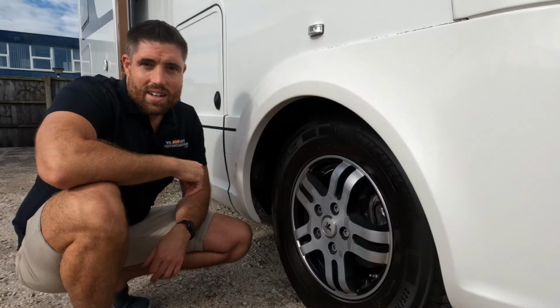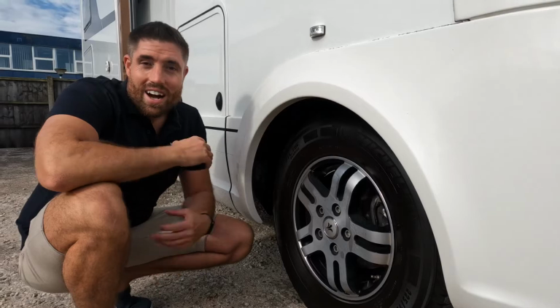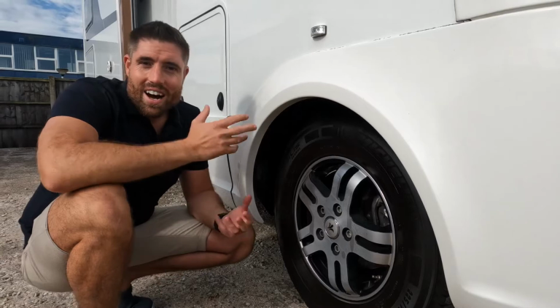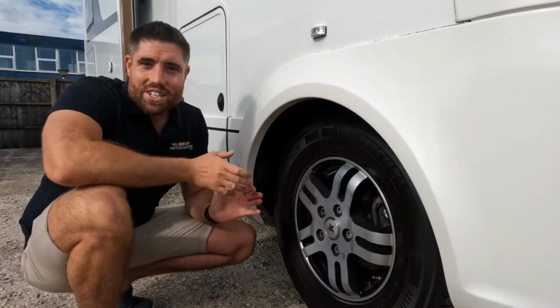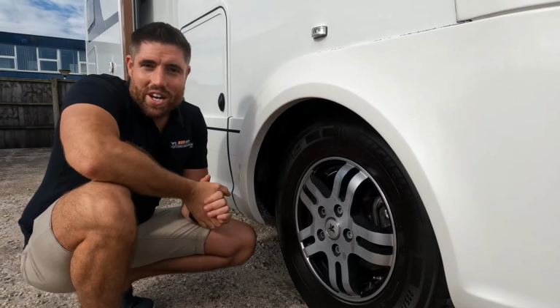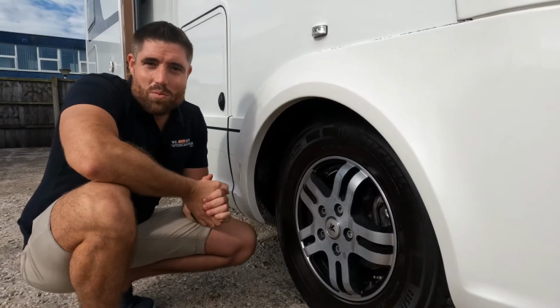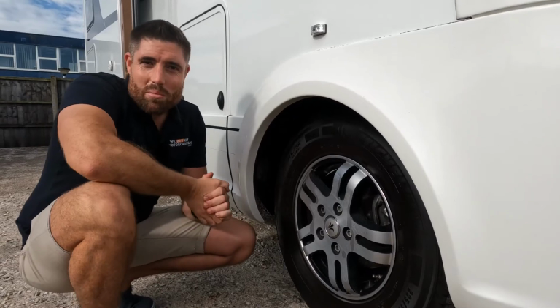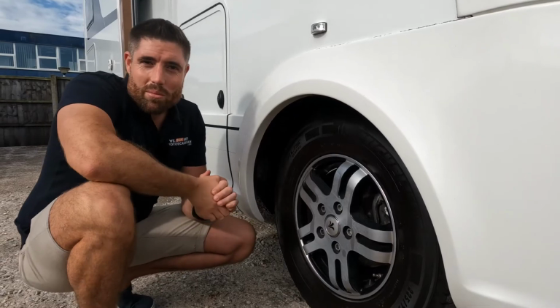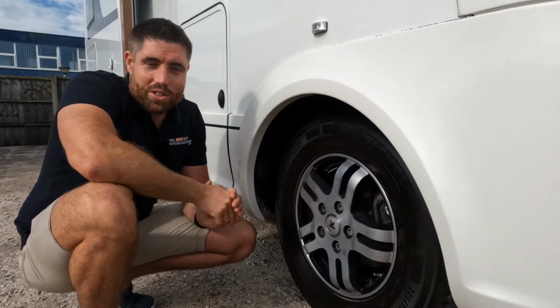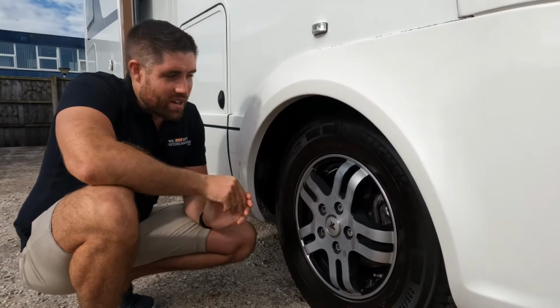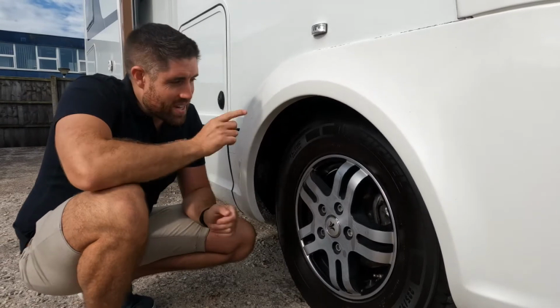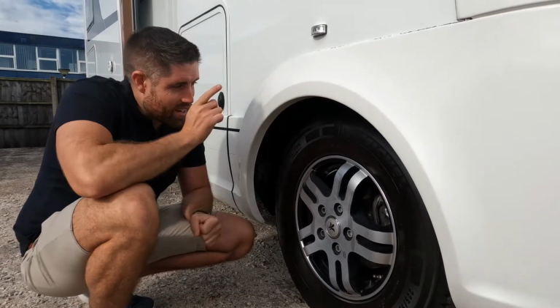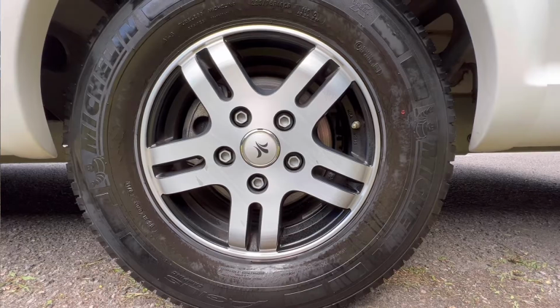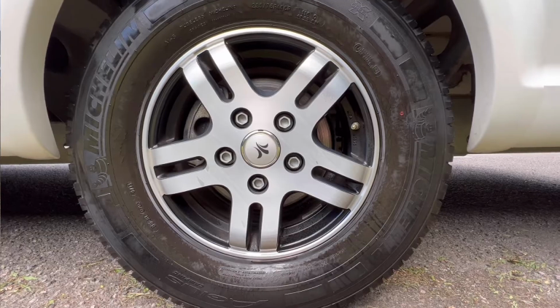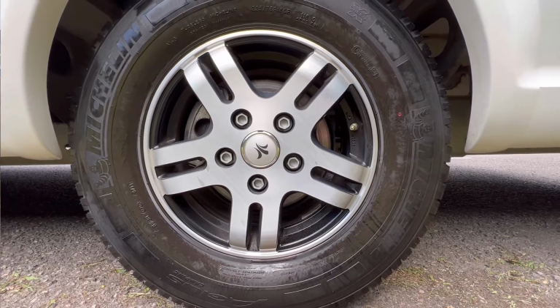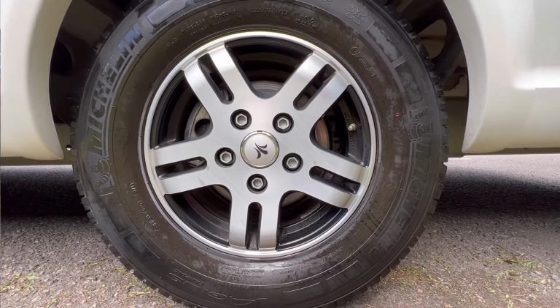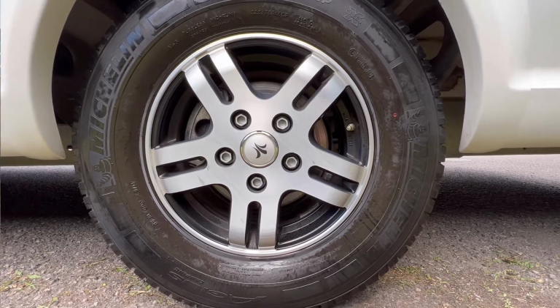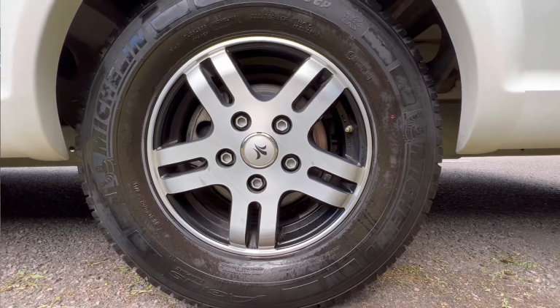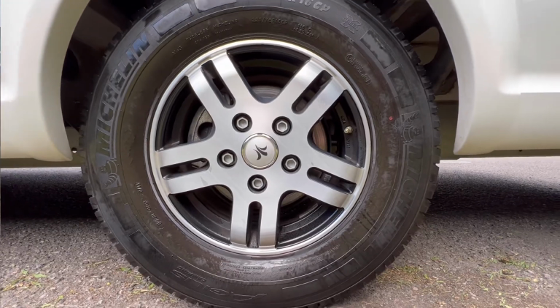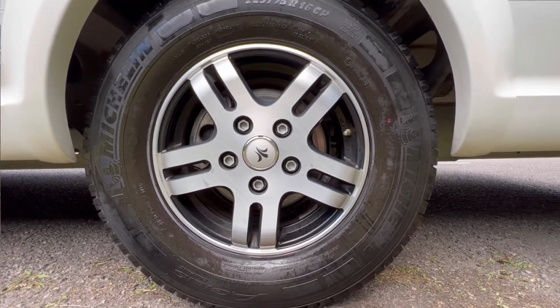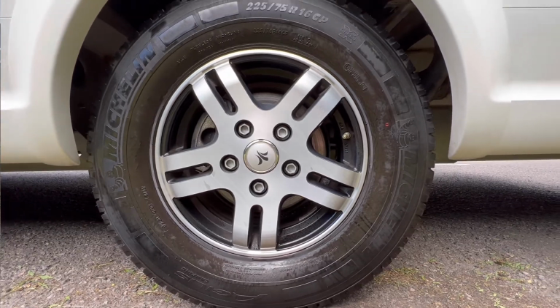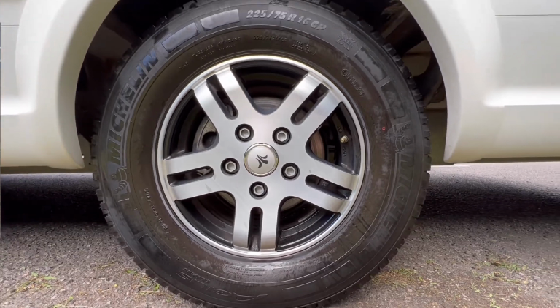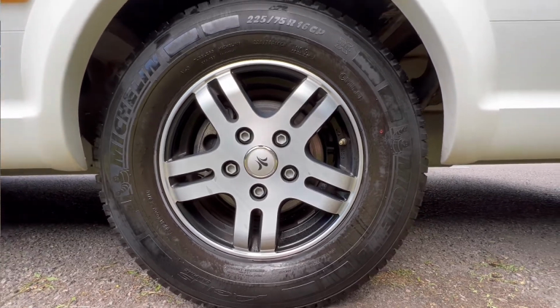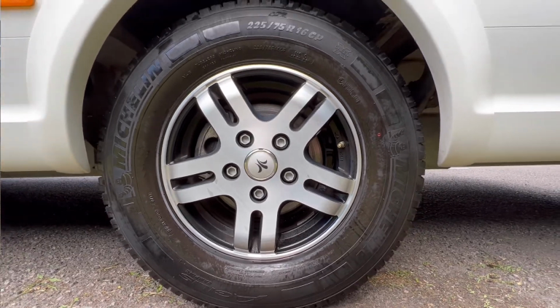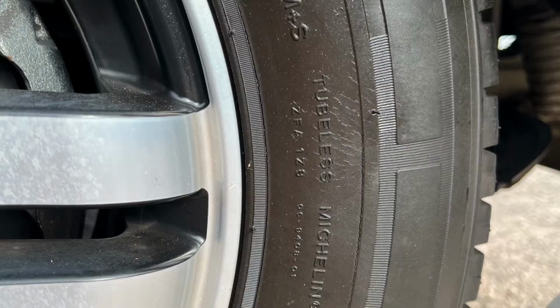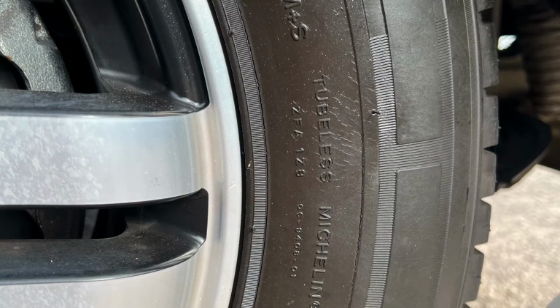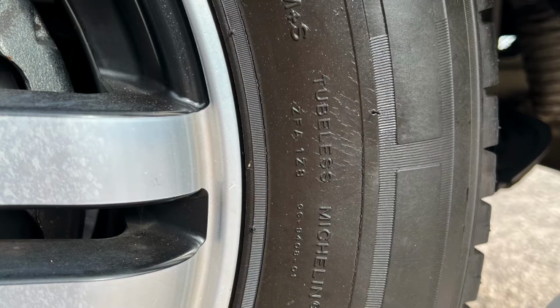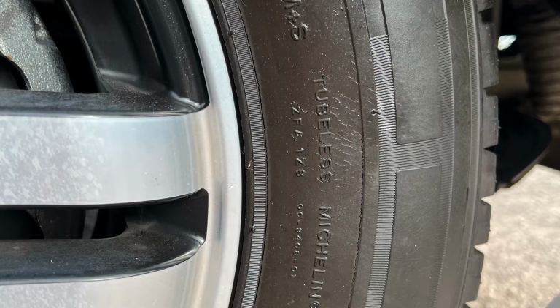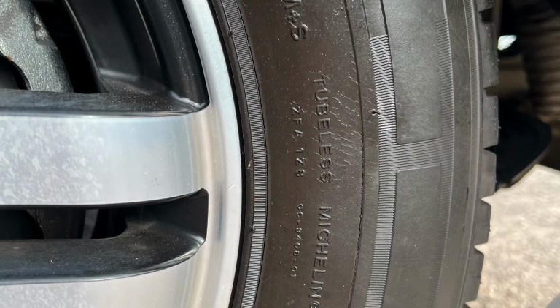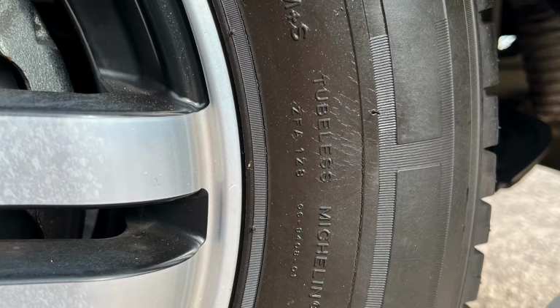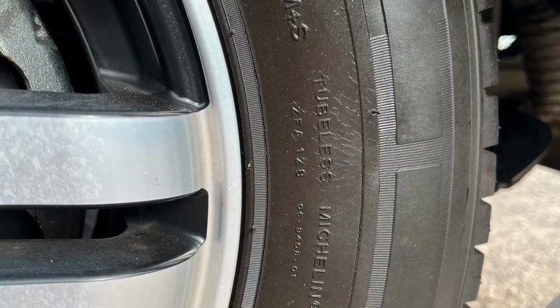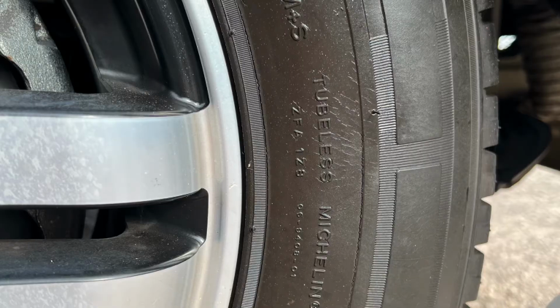Hi, it's Shane with You Buy New Motor Caravan, and I'm just going to show you around how to check out your tyres on your motorhome.